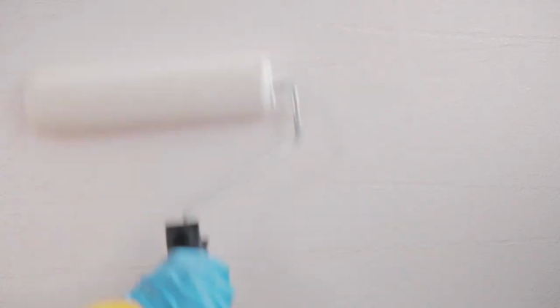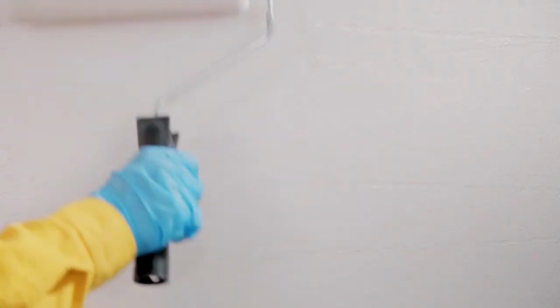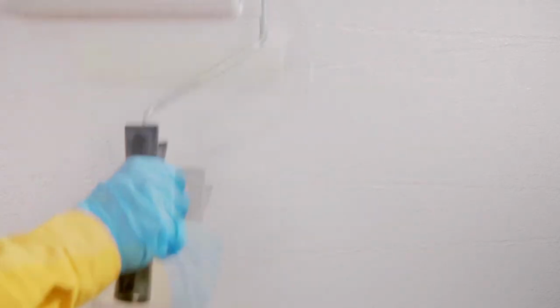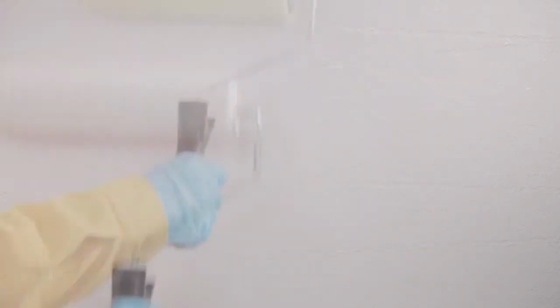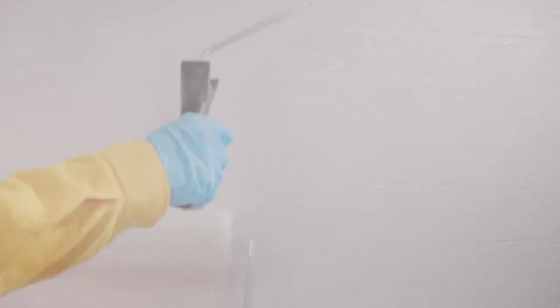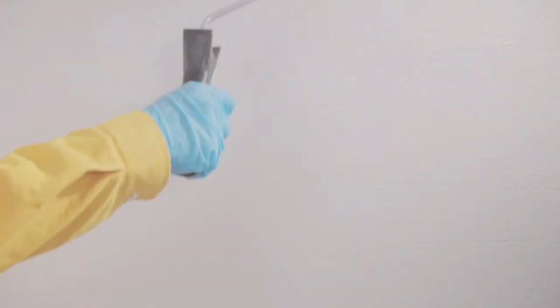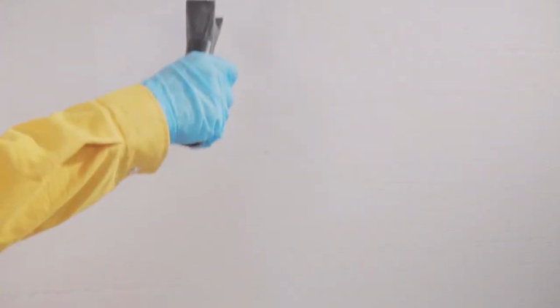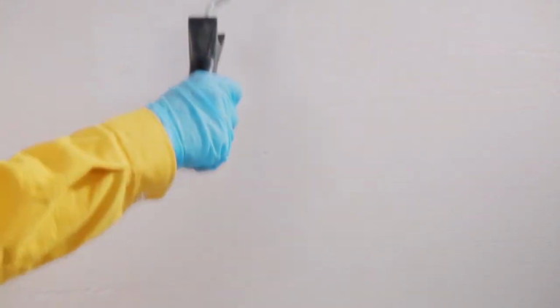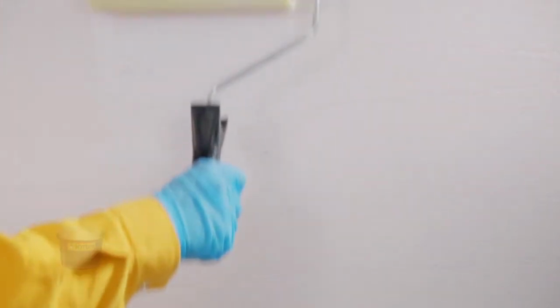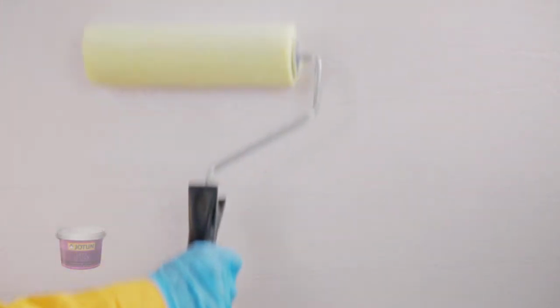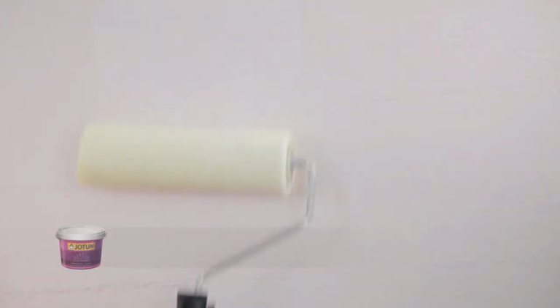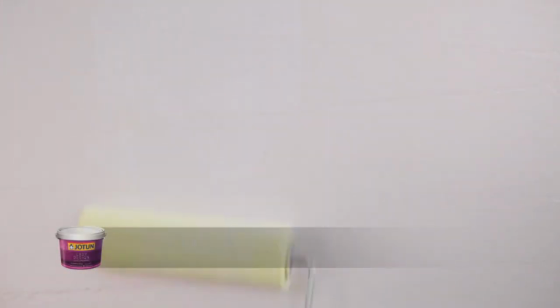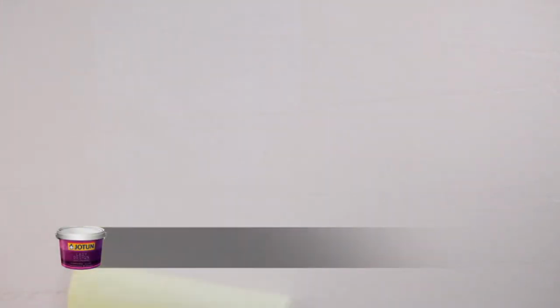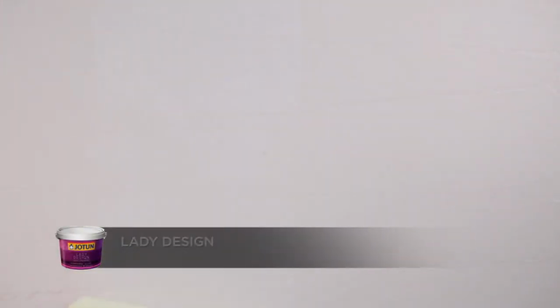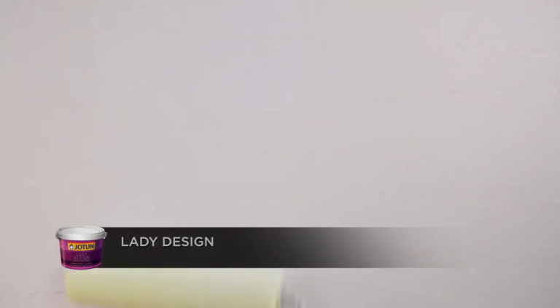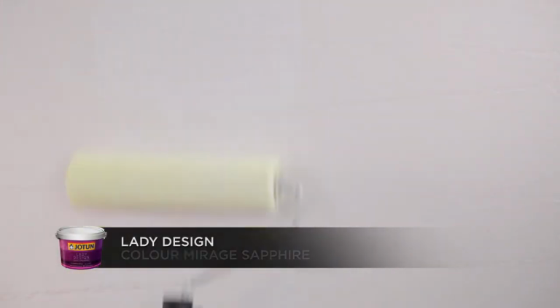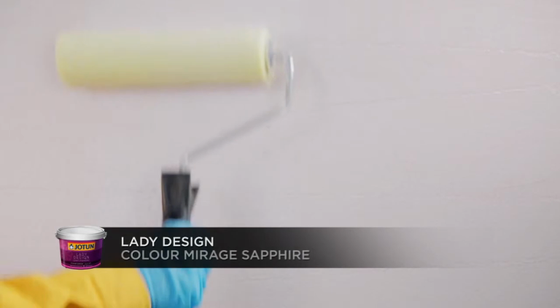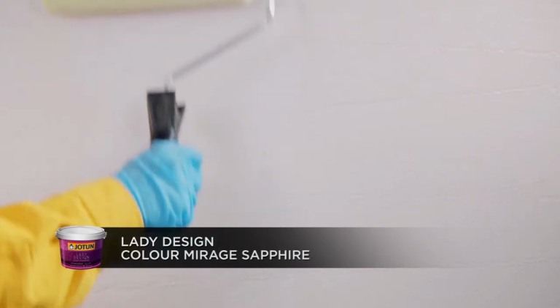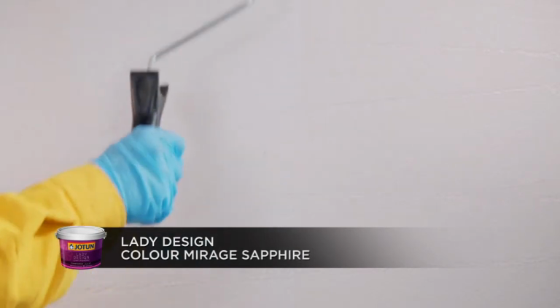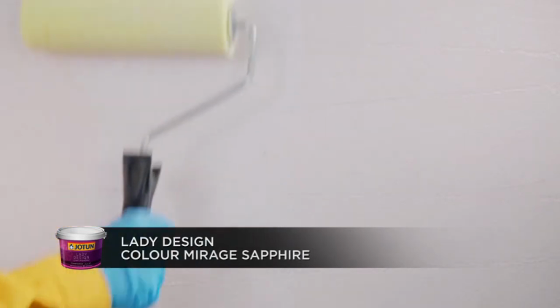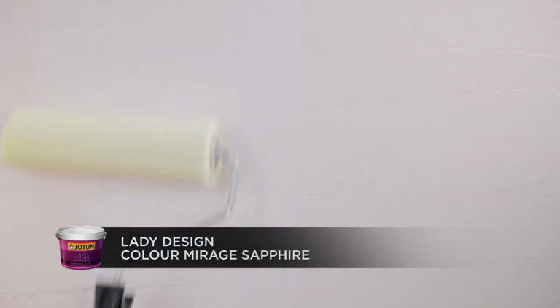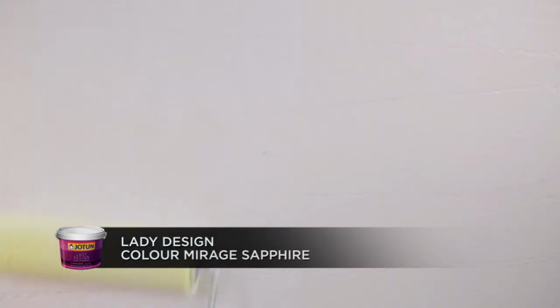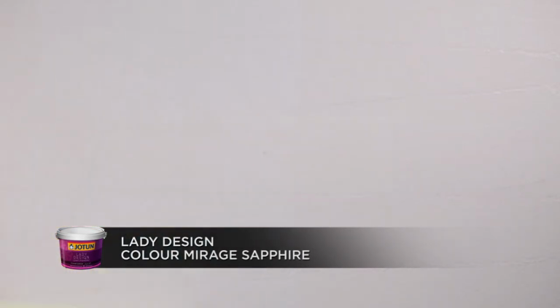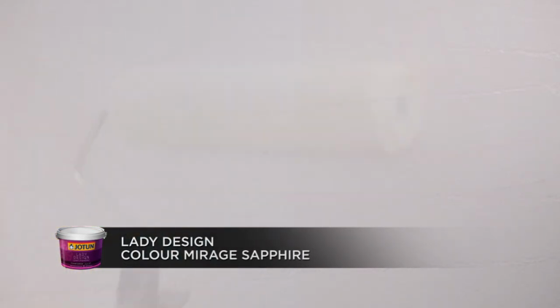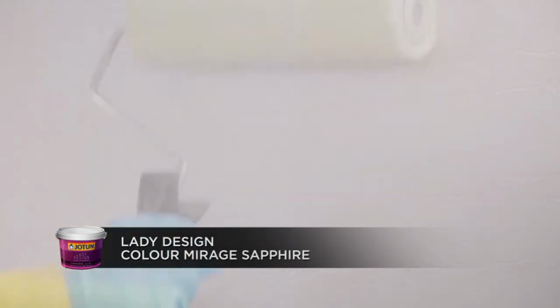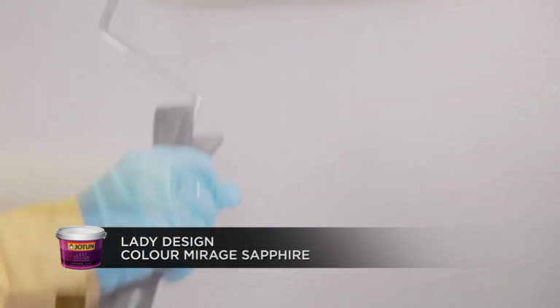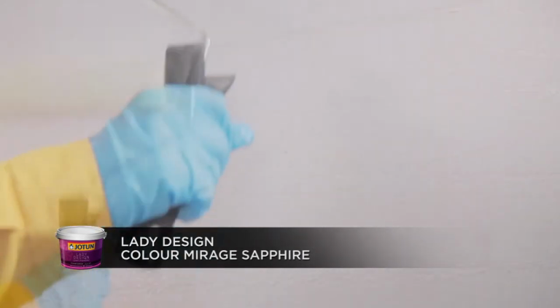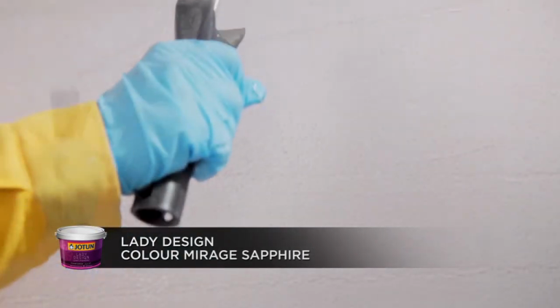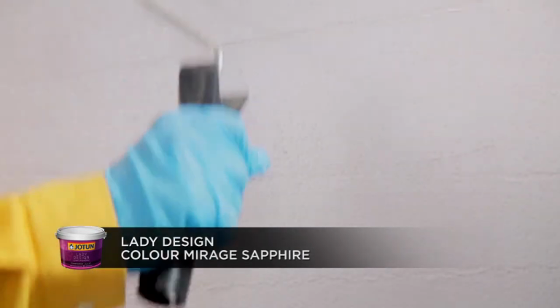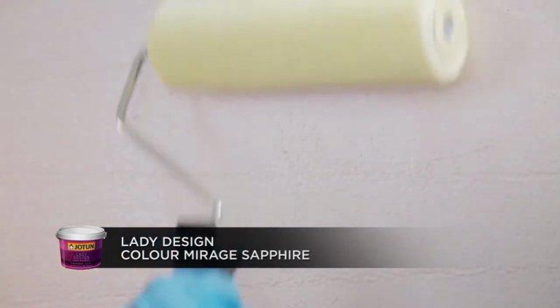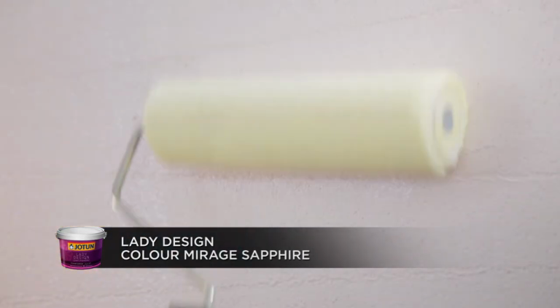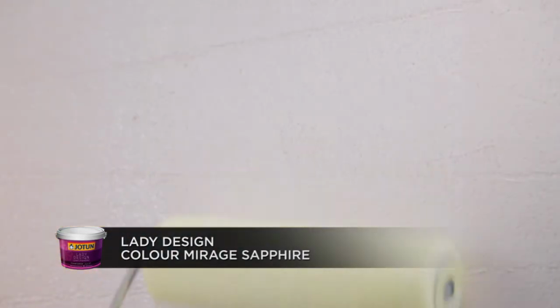Finish by applying Lady Design Color Mirage Sapphire and allow it to dry.